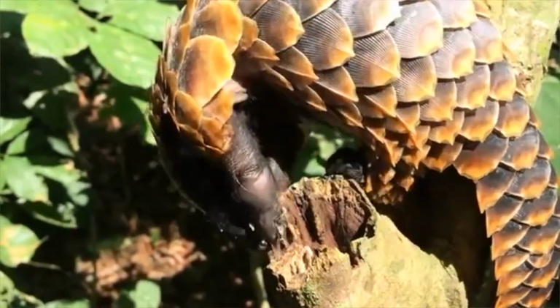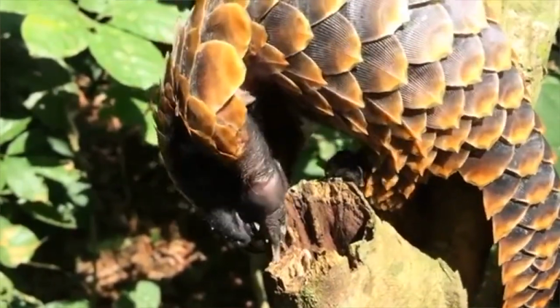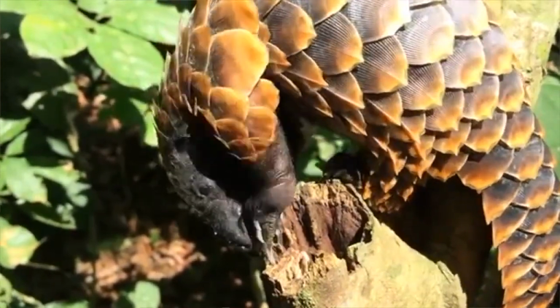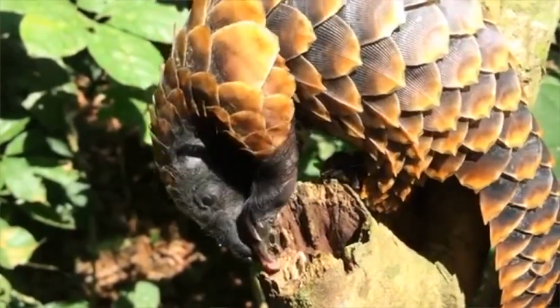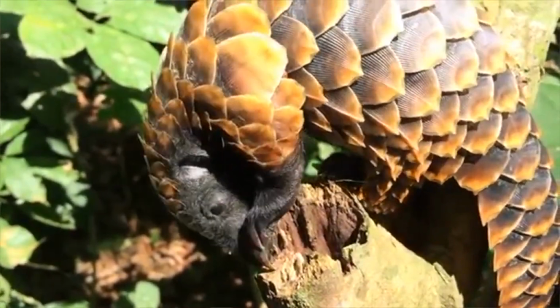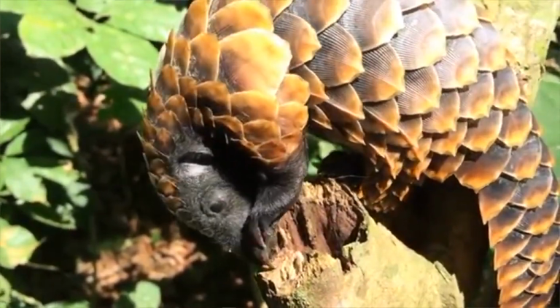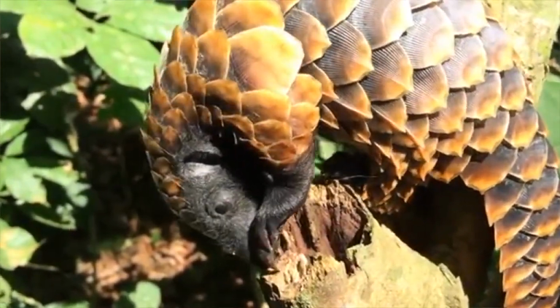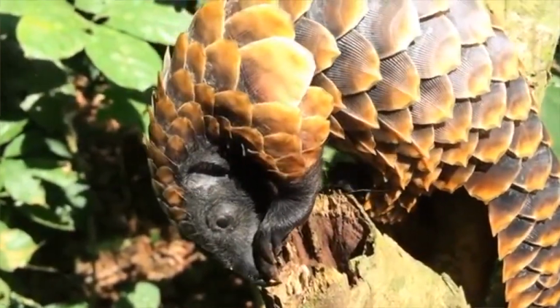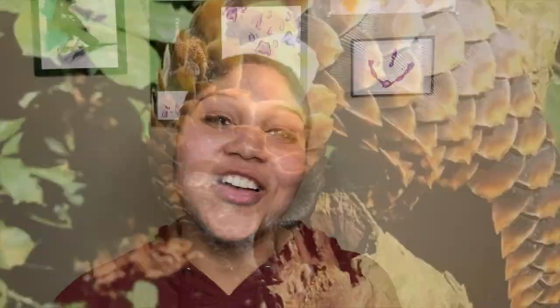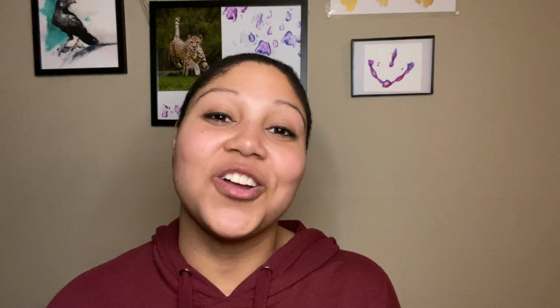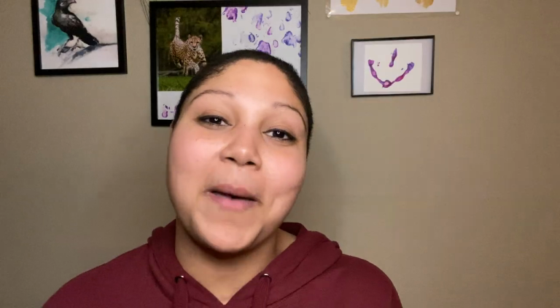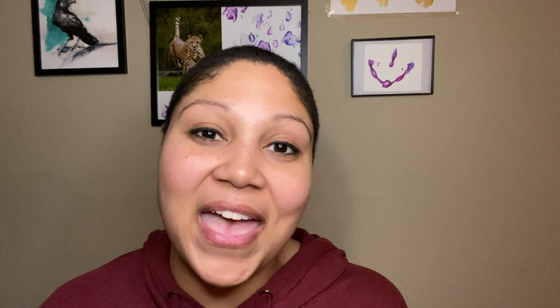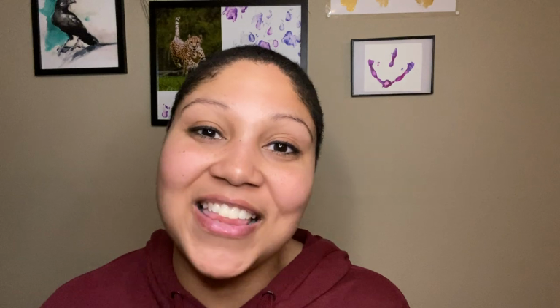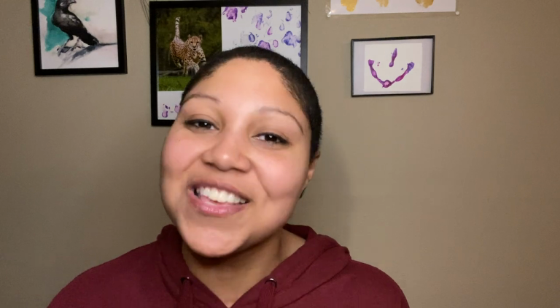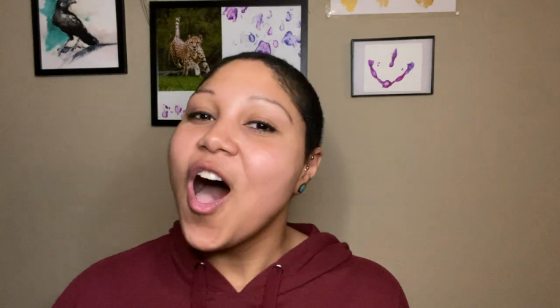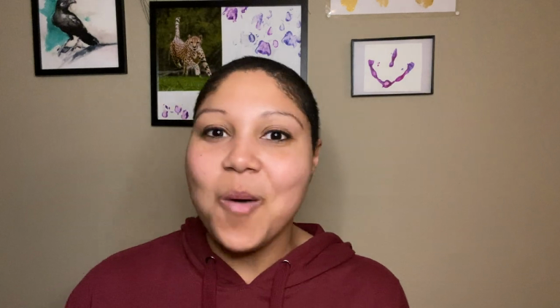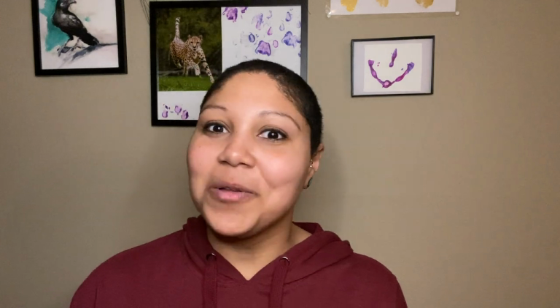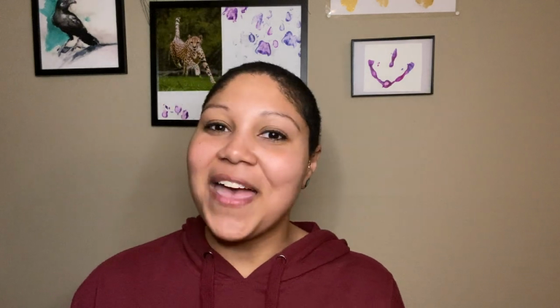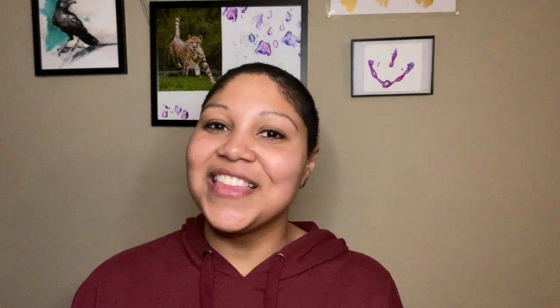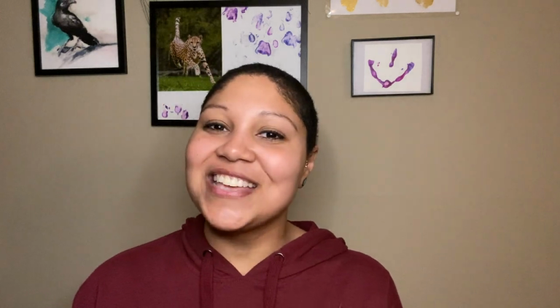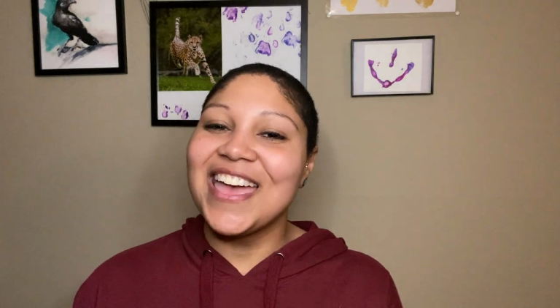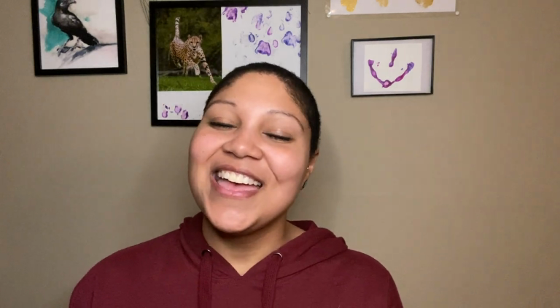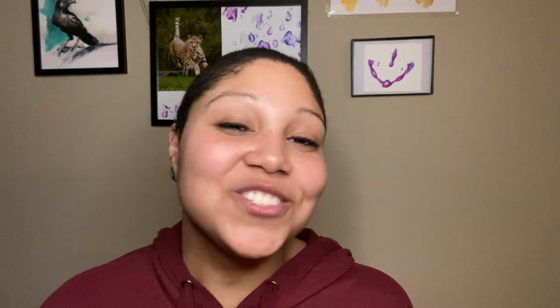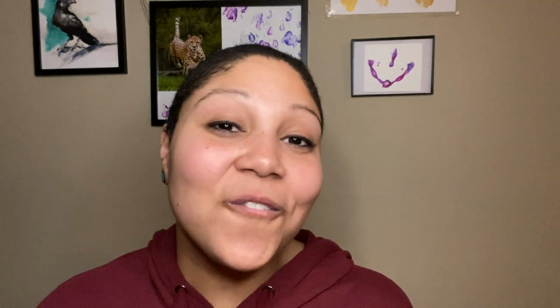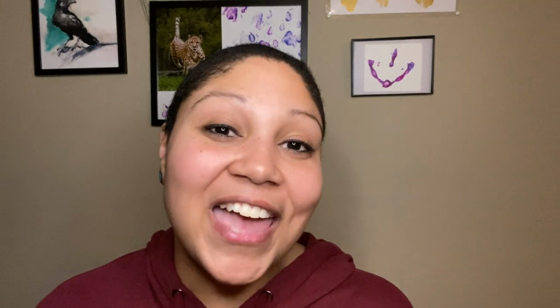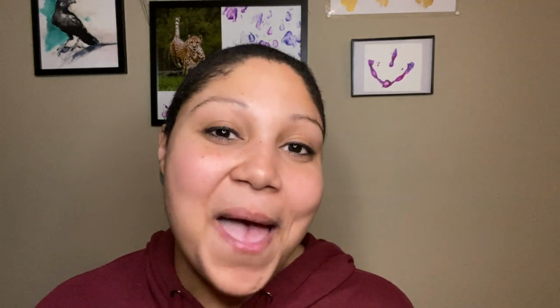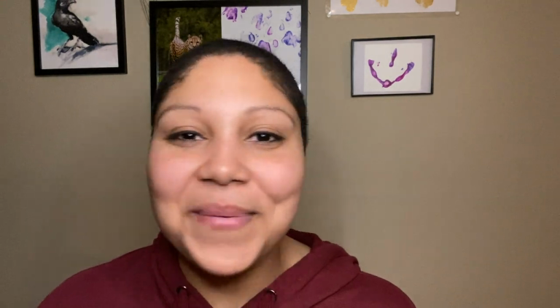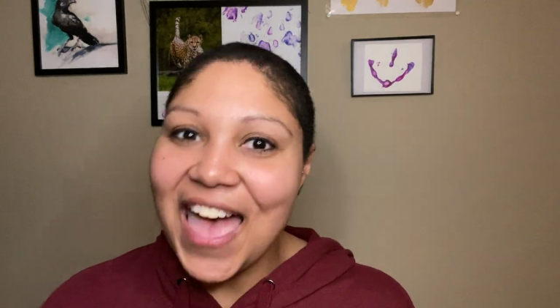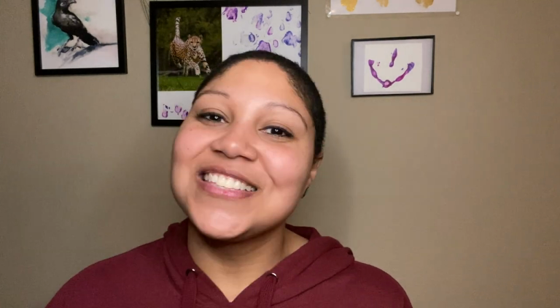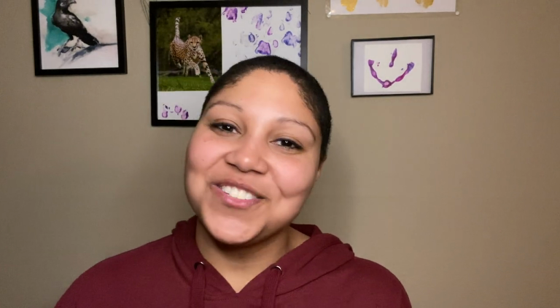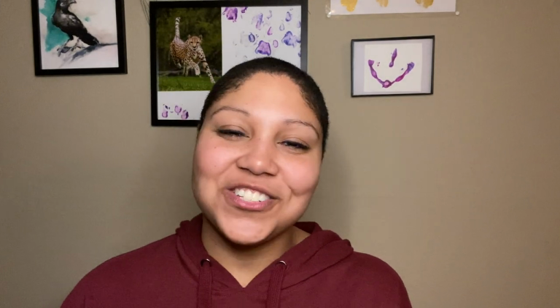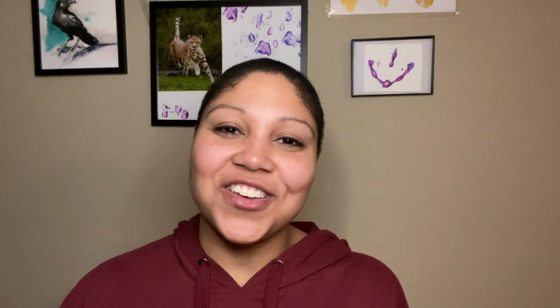Thank you so much for visiting my channel and learning about pangolins on World Pangolin Day. And don't forget, be excellent to each other.